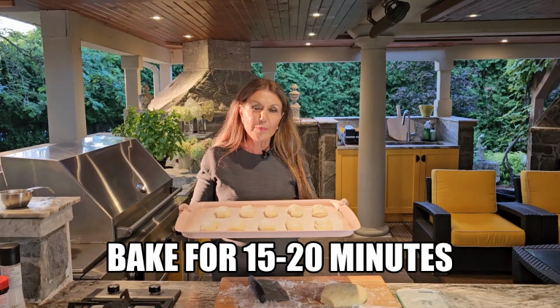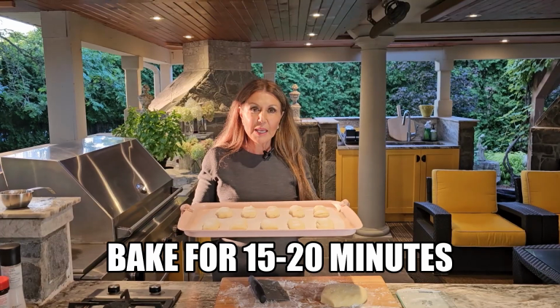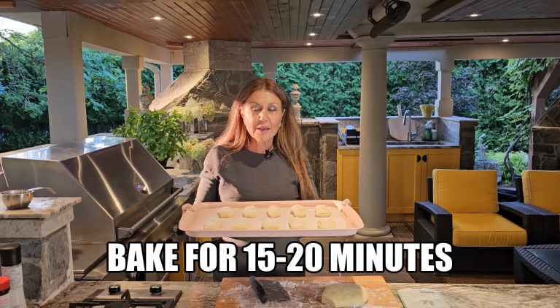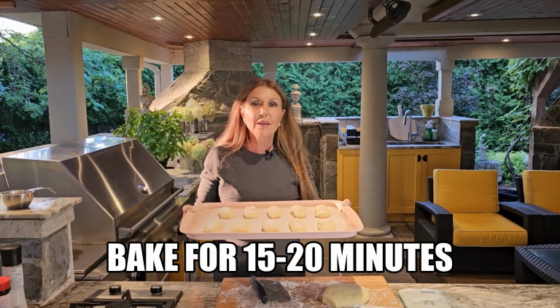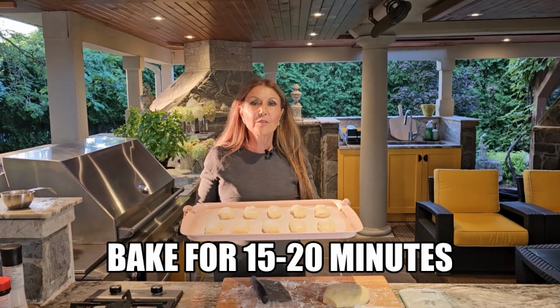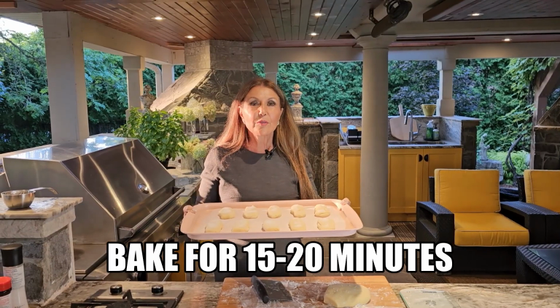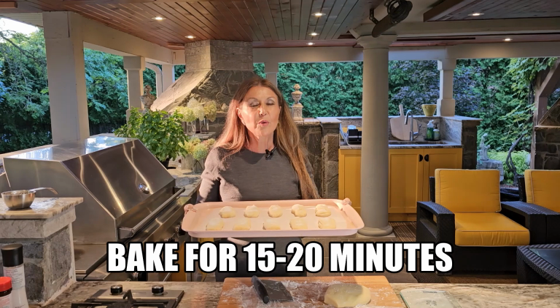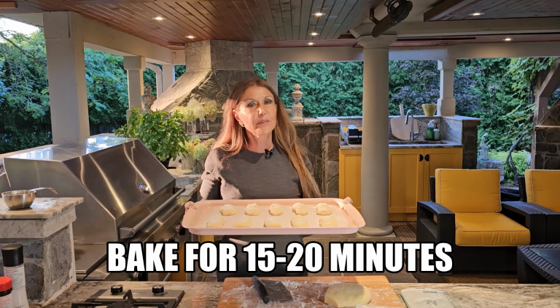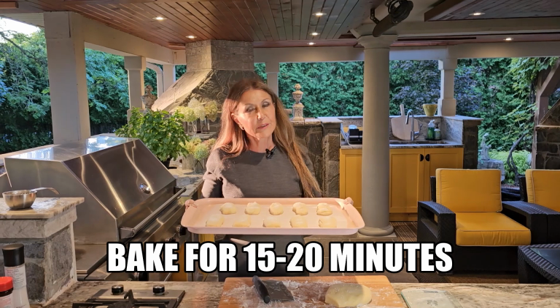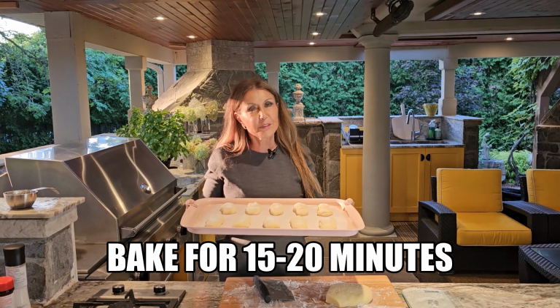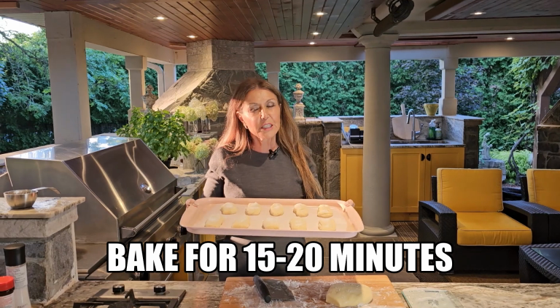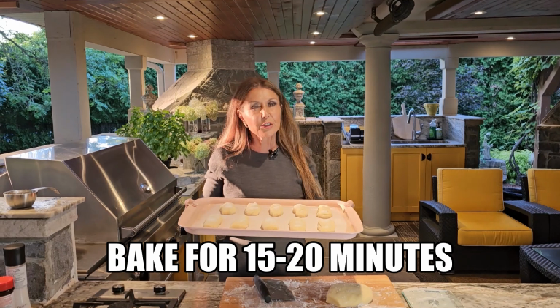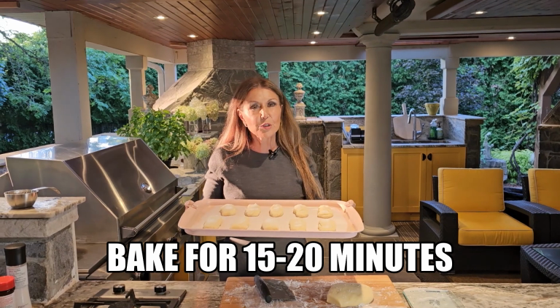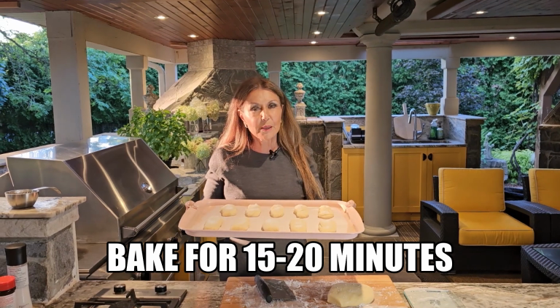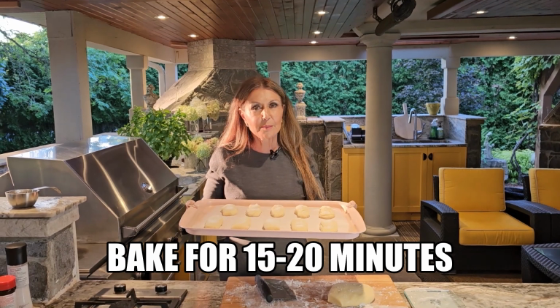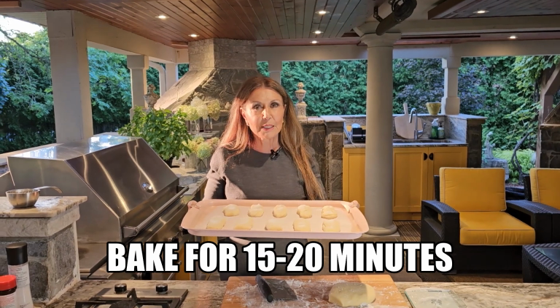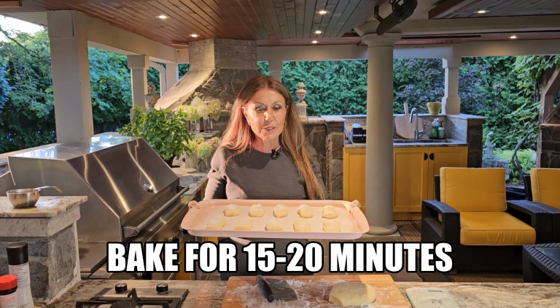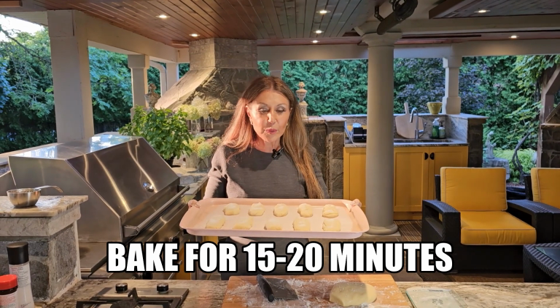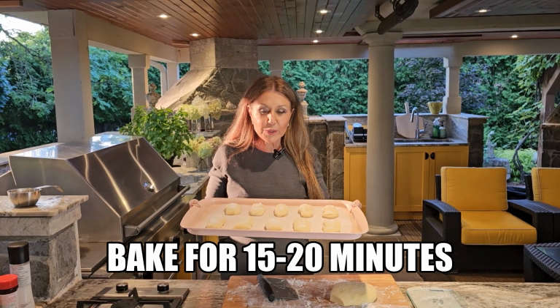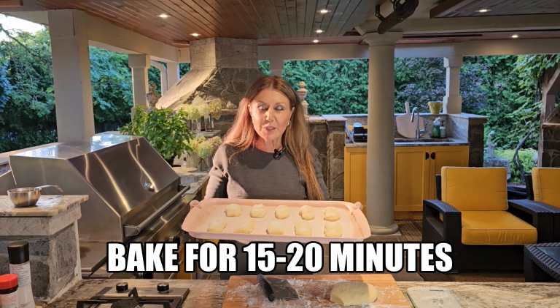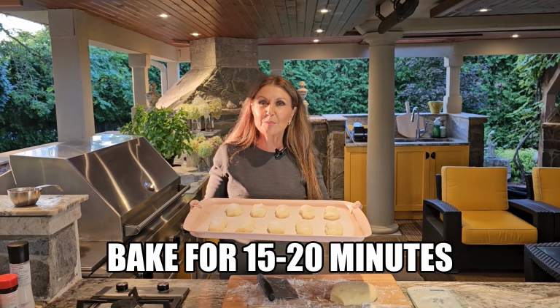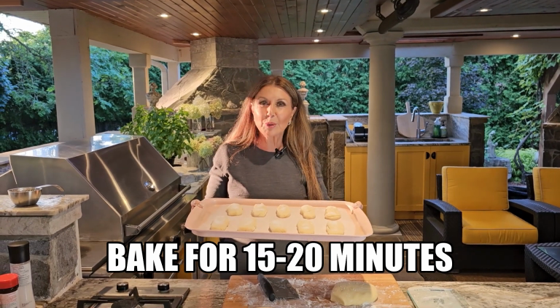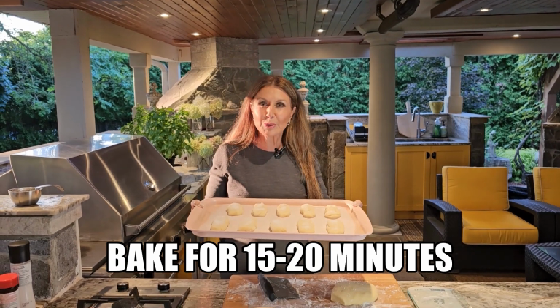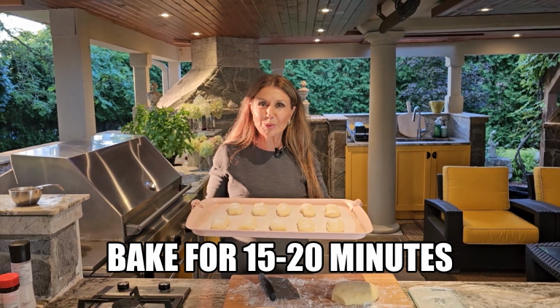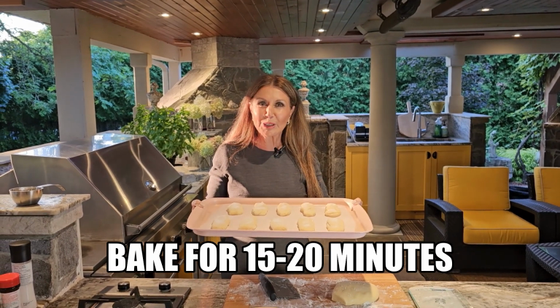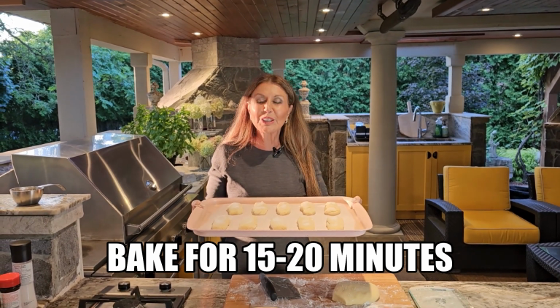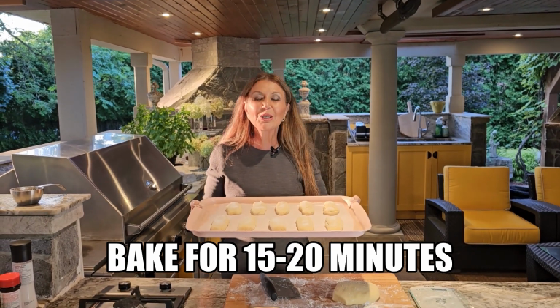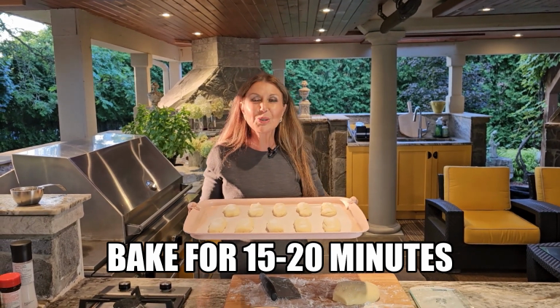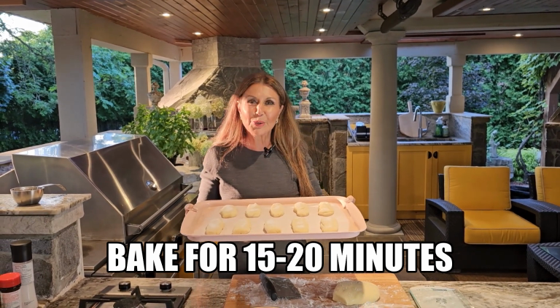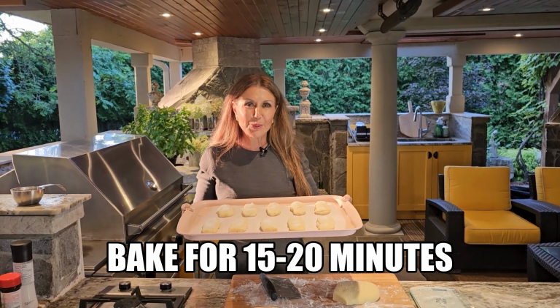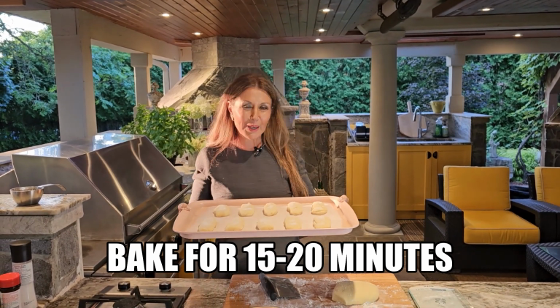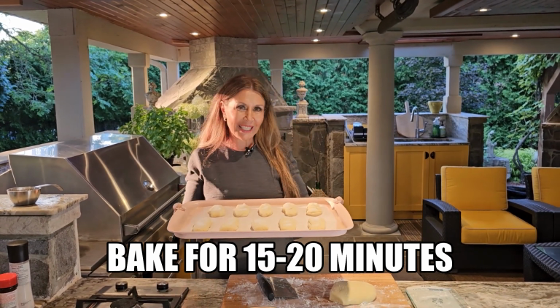Bake for 15 to 20 minutes. When you see them golden brown, you know they're ready.